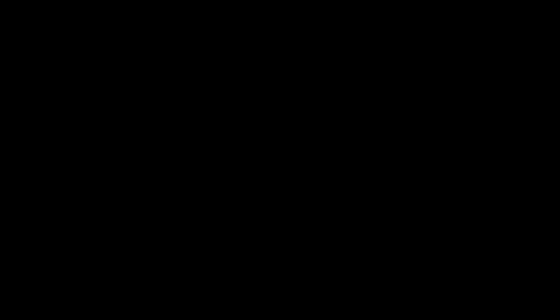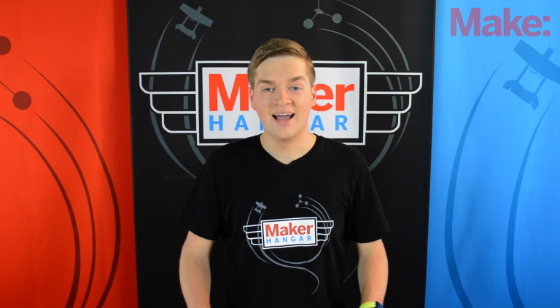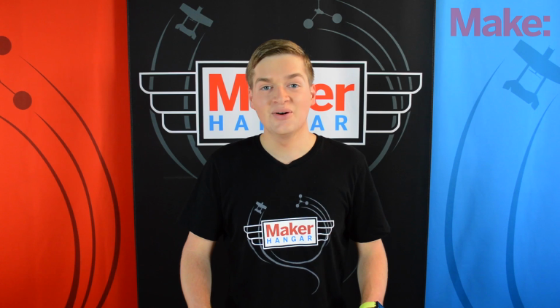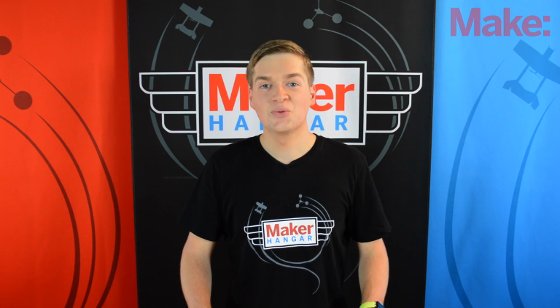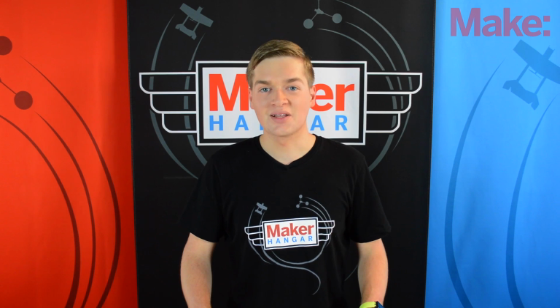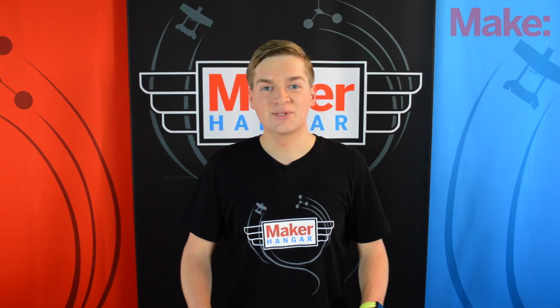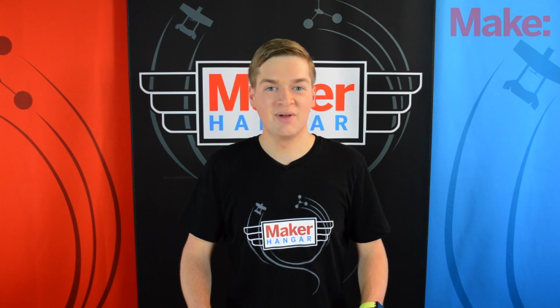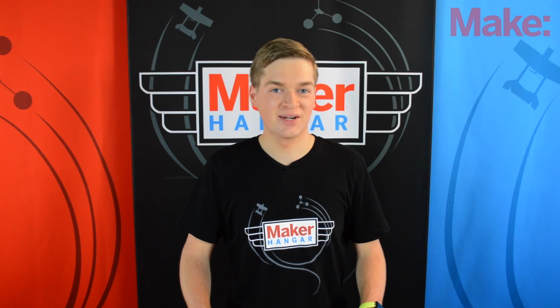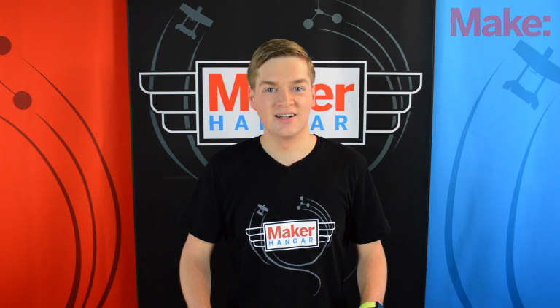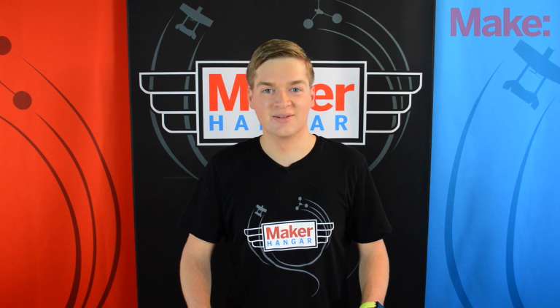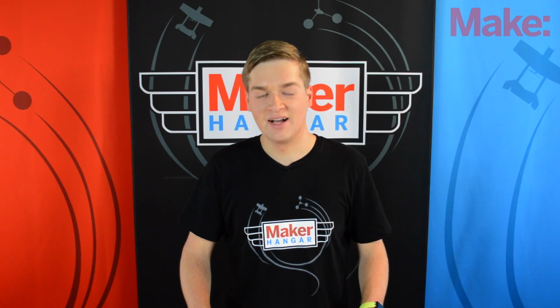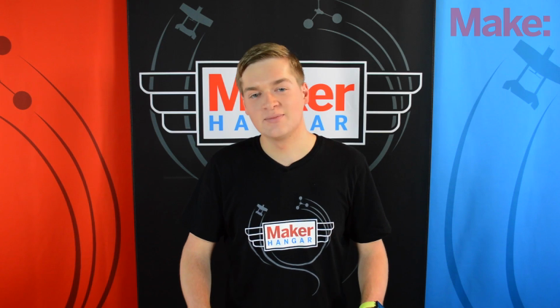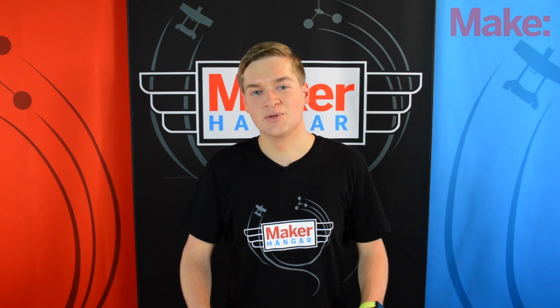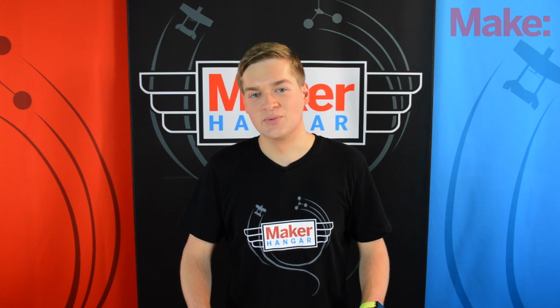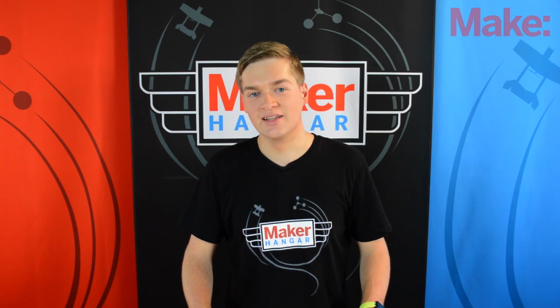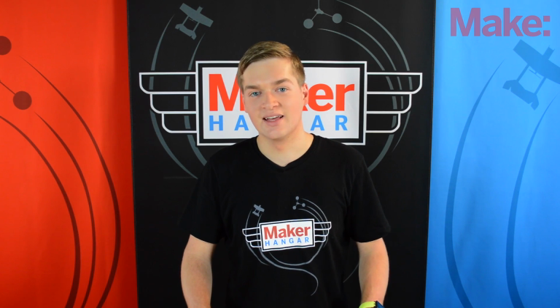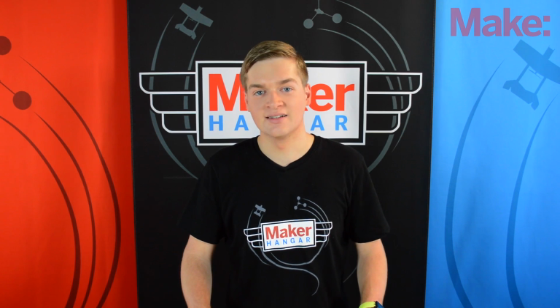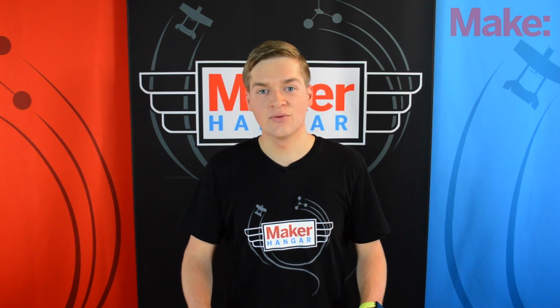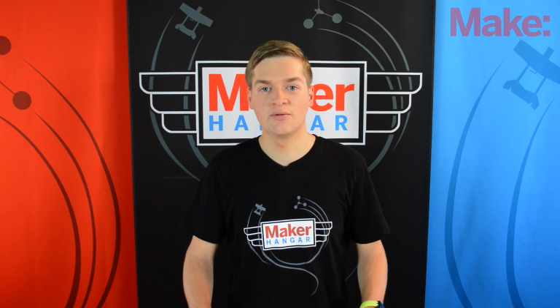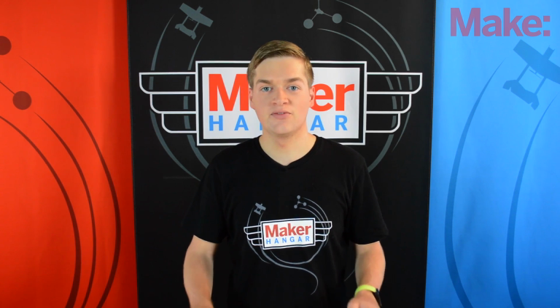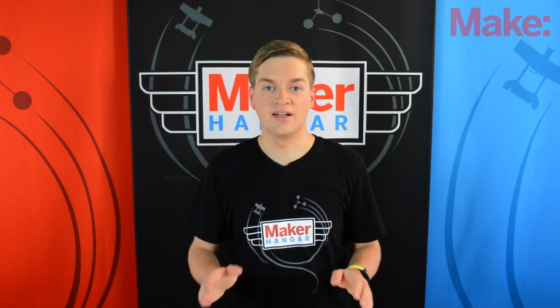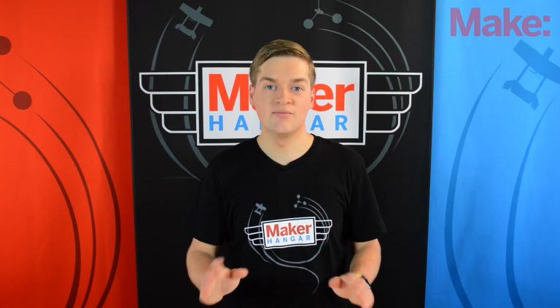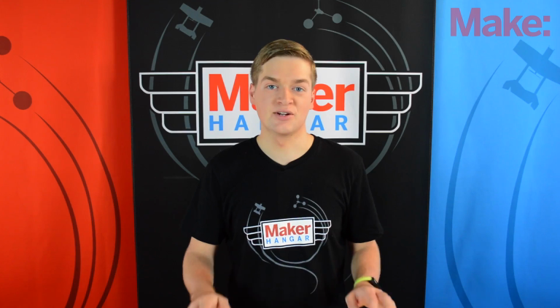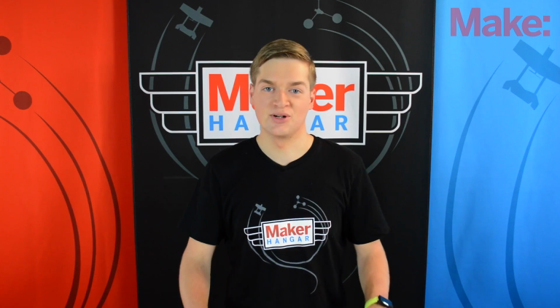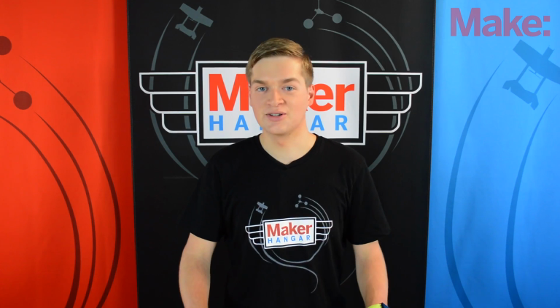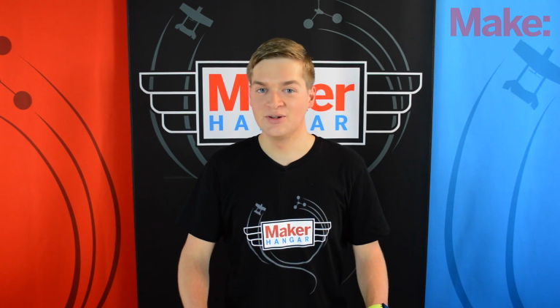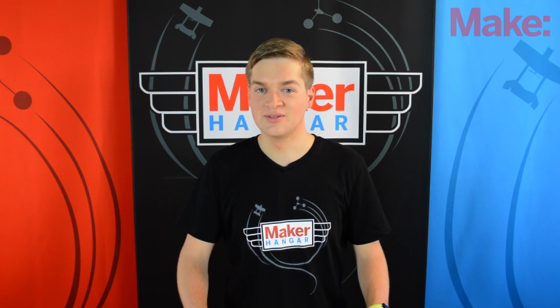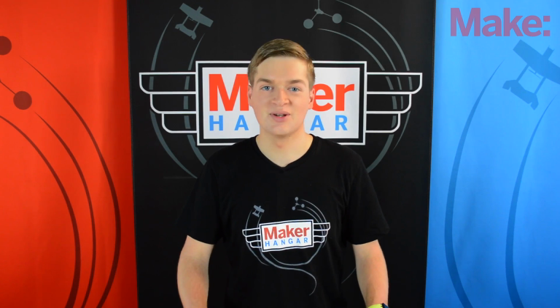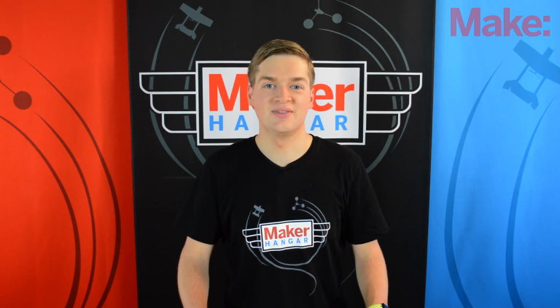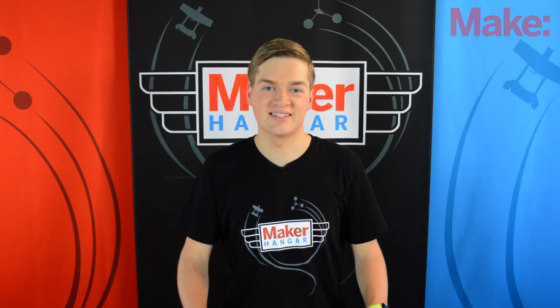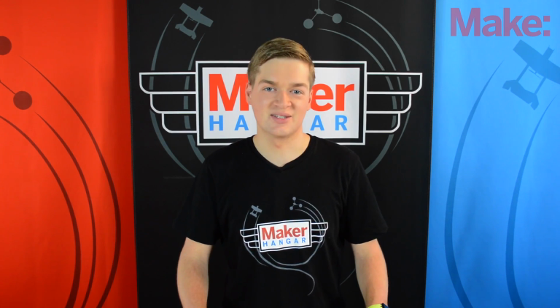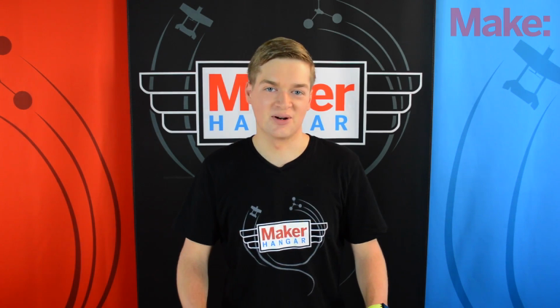Hello and welcome to Maker Hanger. My name is Lucas Weekly and today we're going to be flying the Maker Trainer 2, so let's get started.